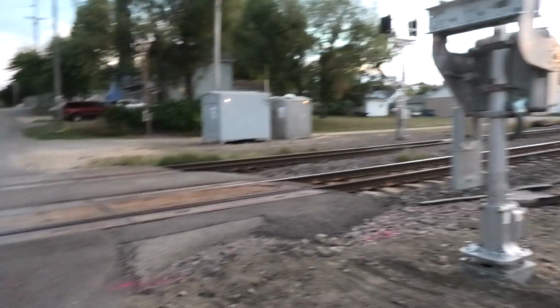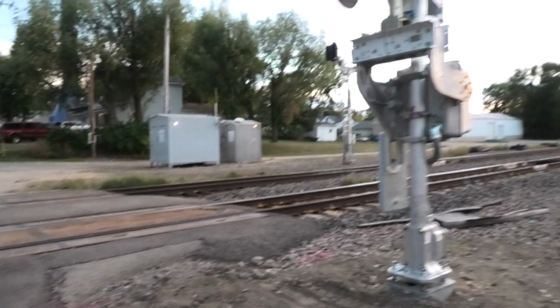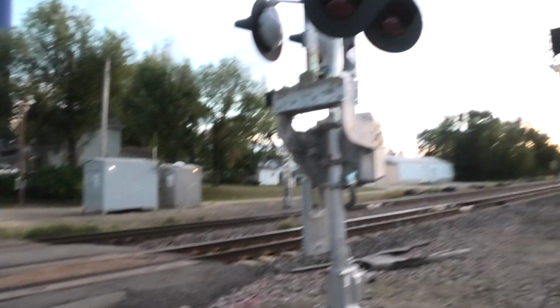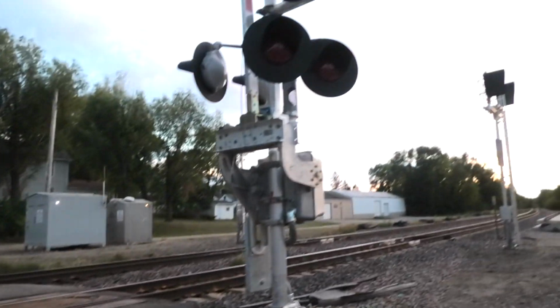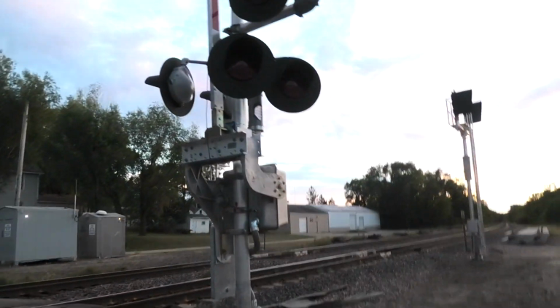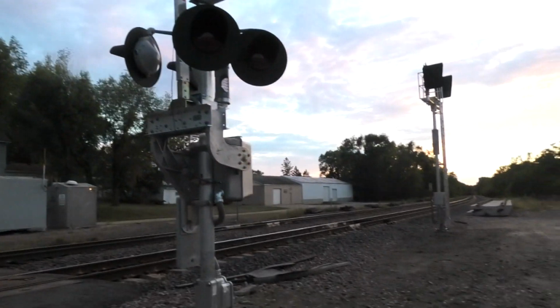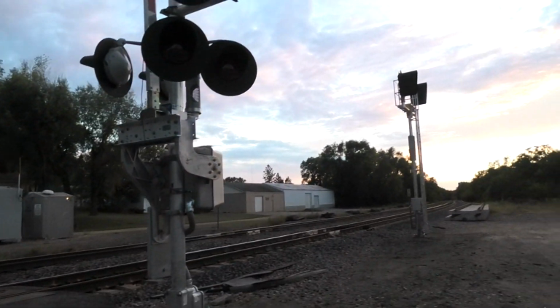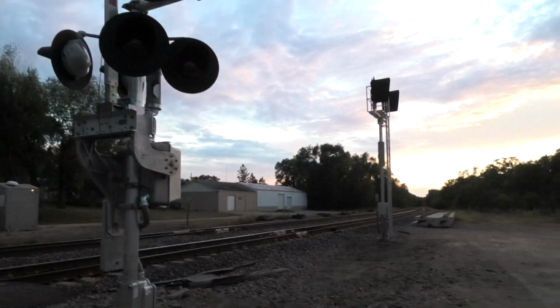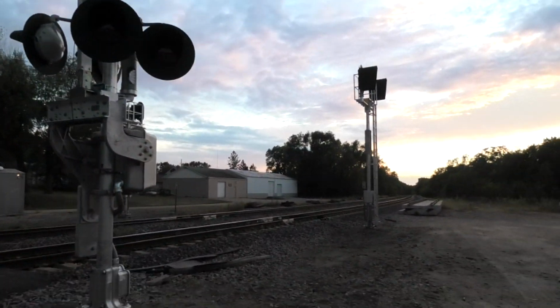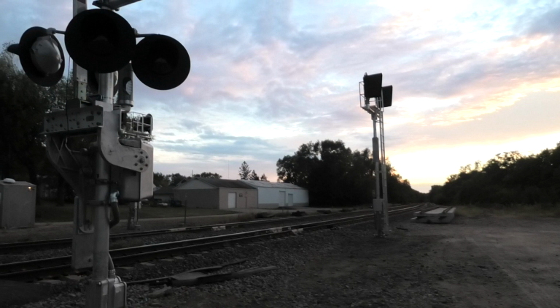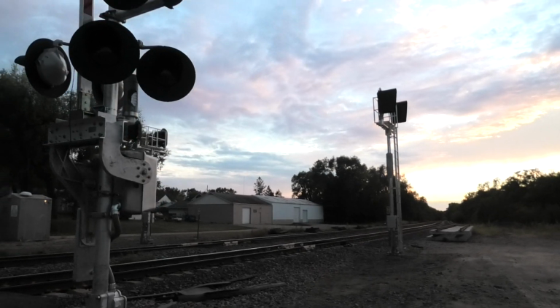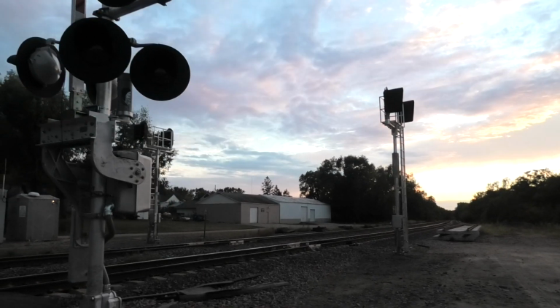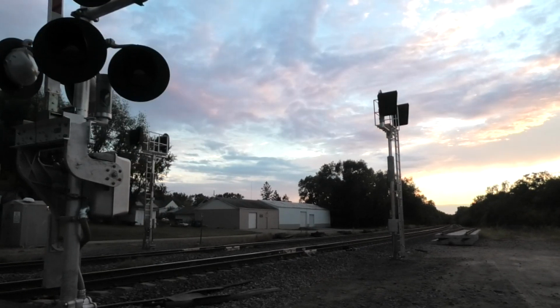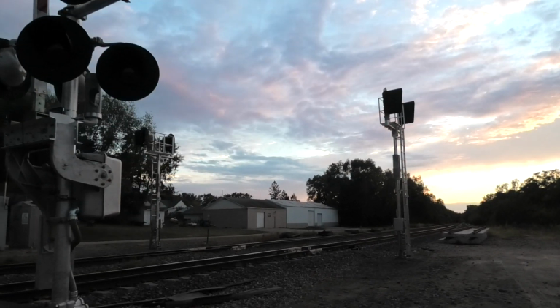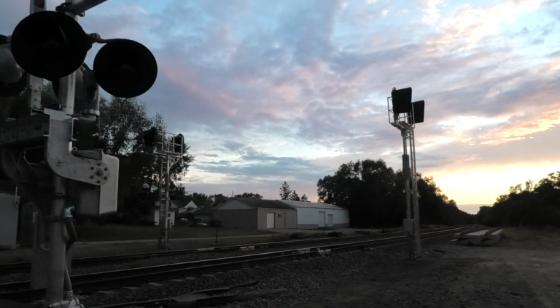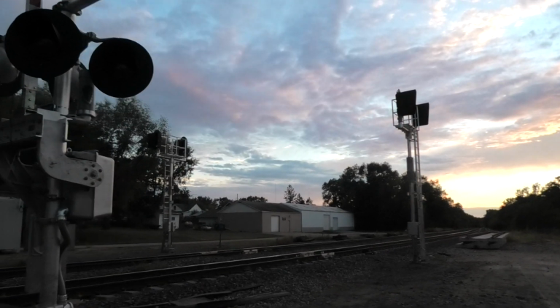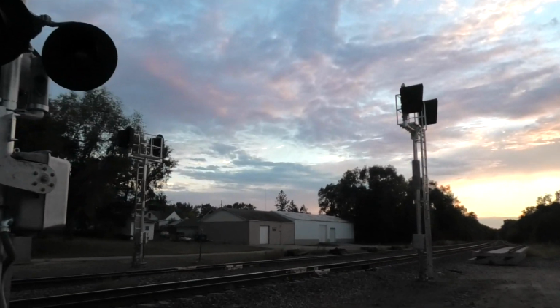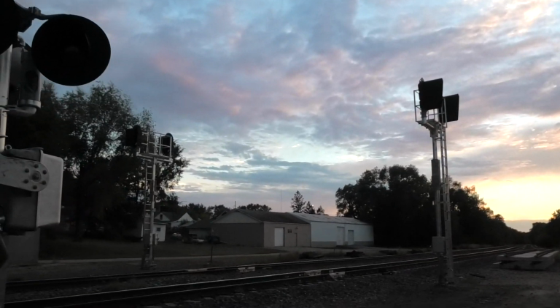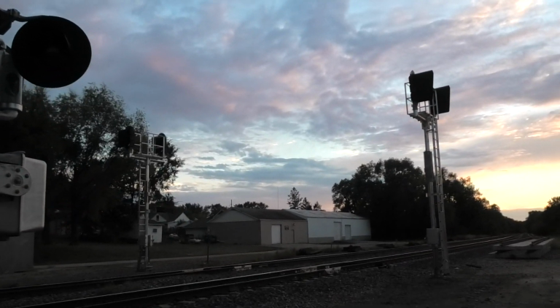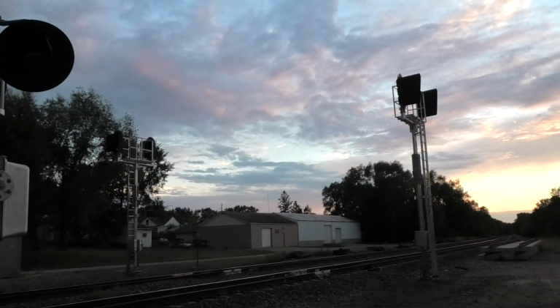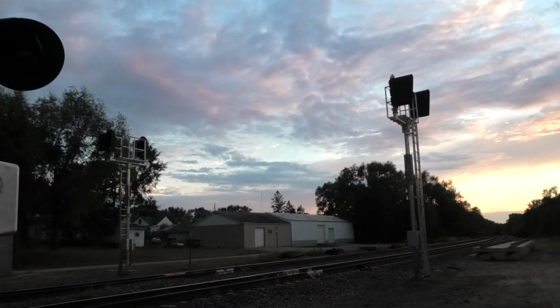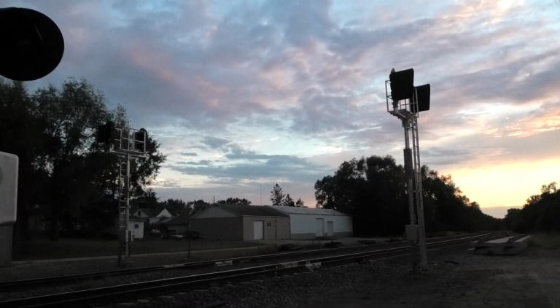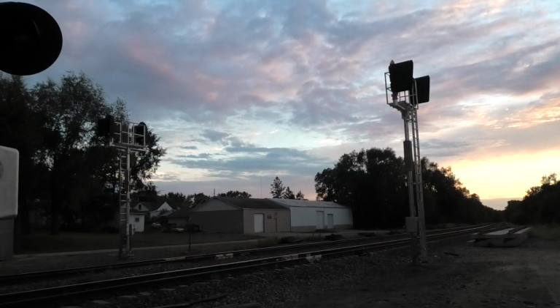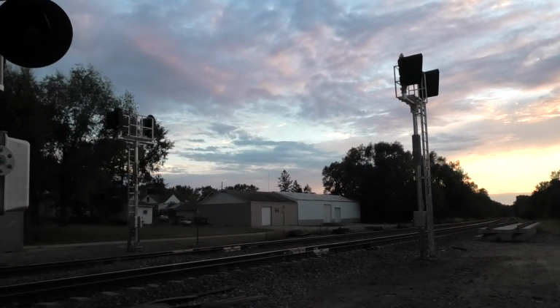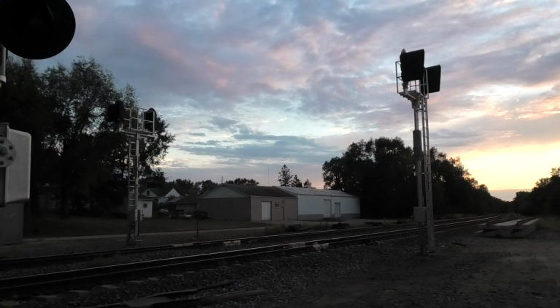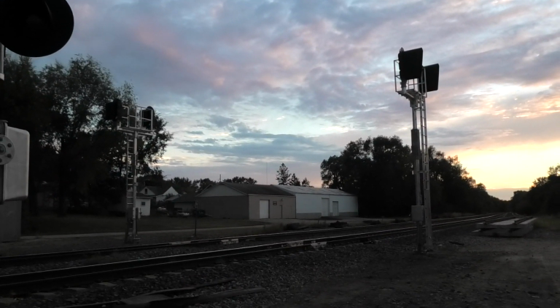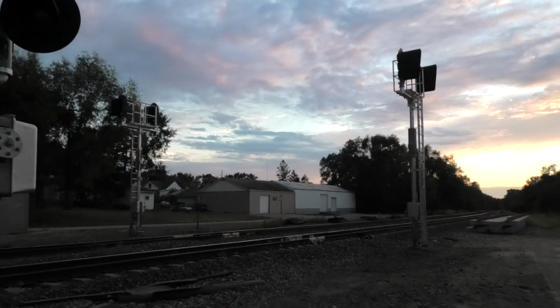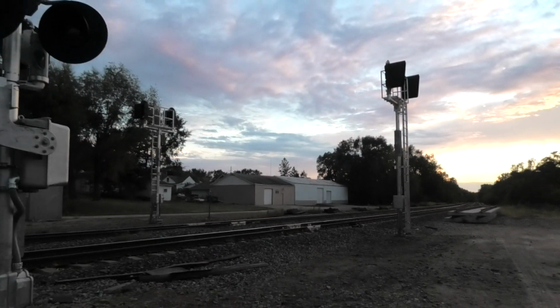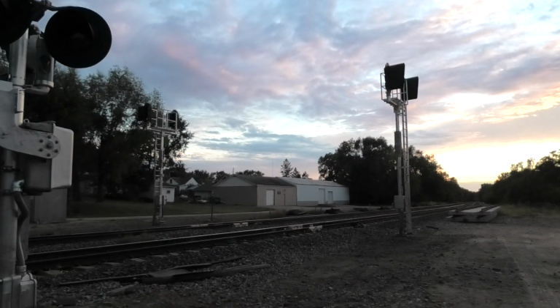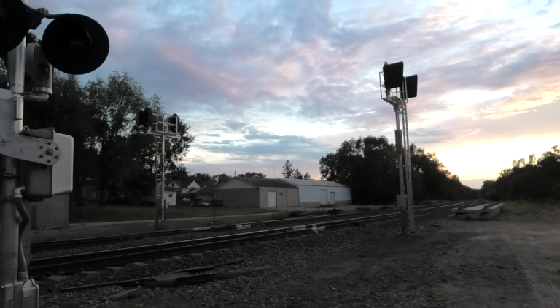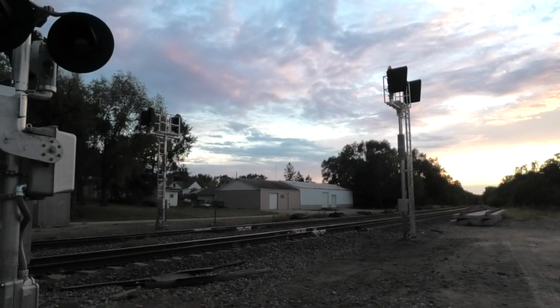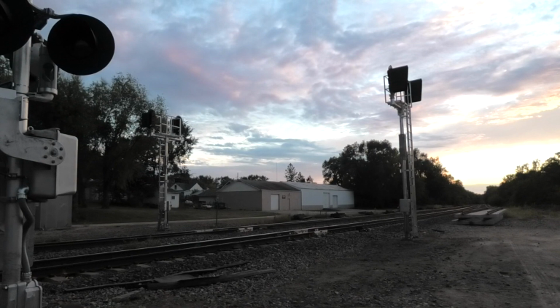As you can also see, the new wayside signals have been erected. They're not active yet, but they will be here probably by the end of the year.